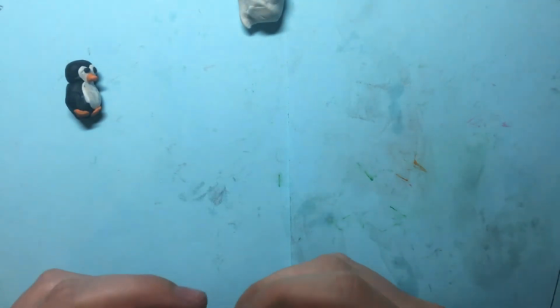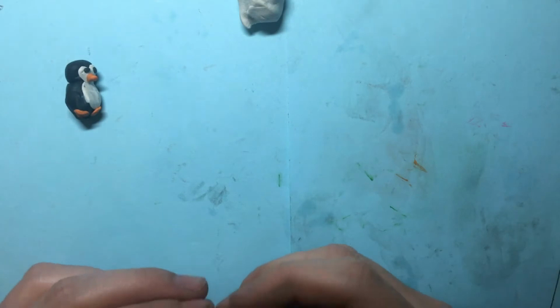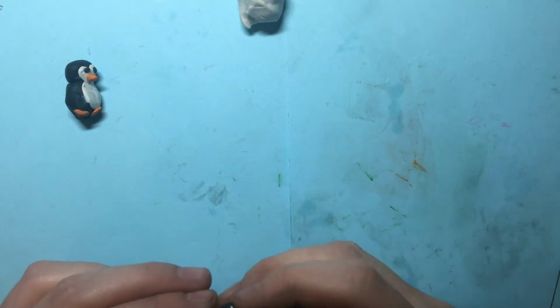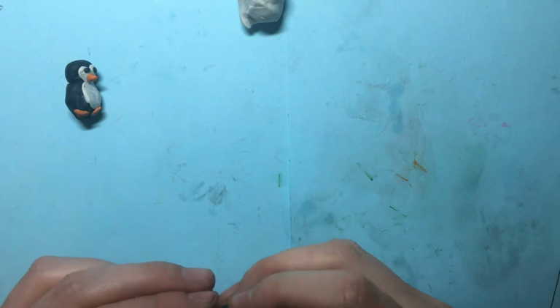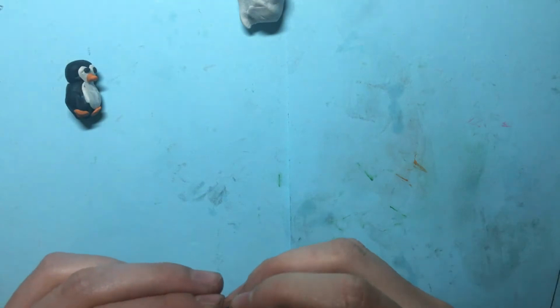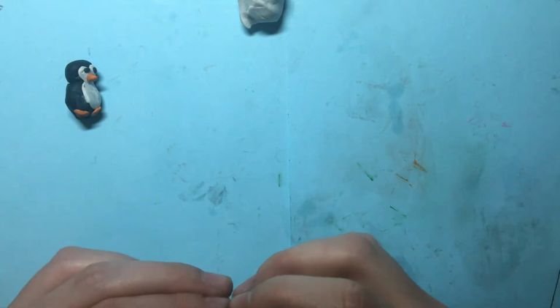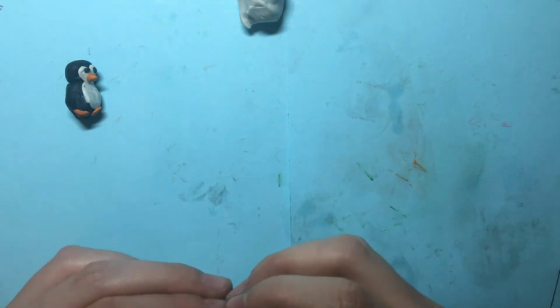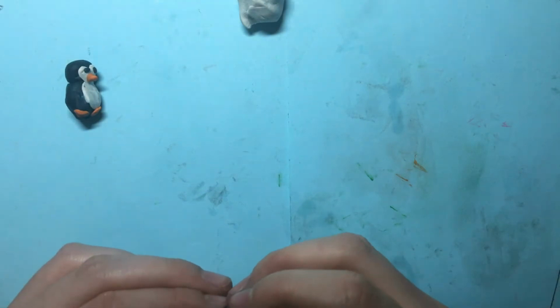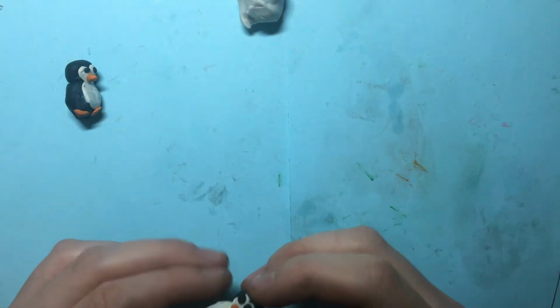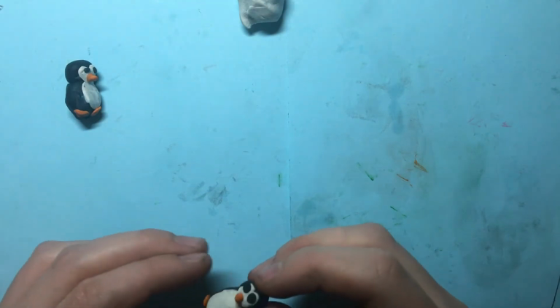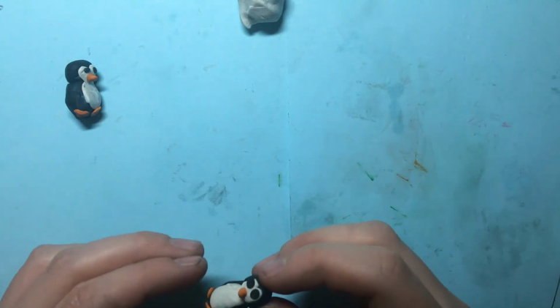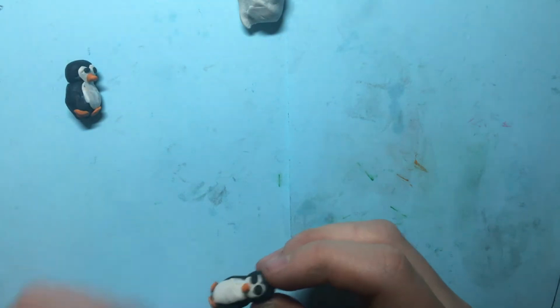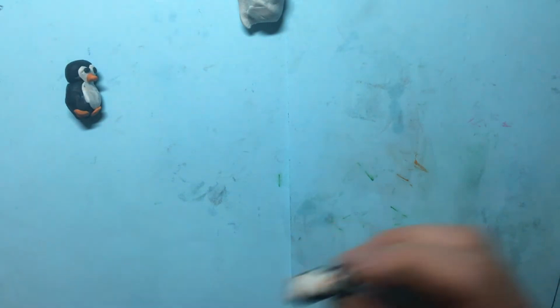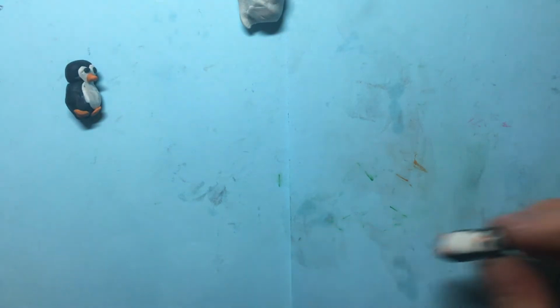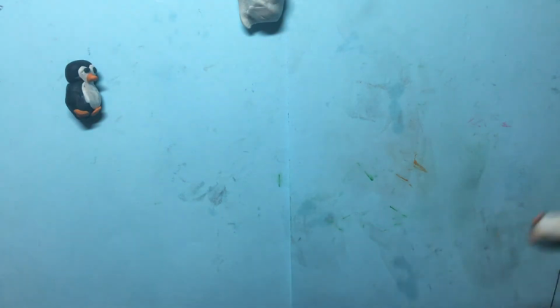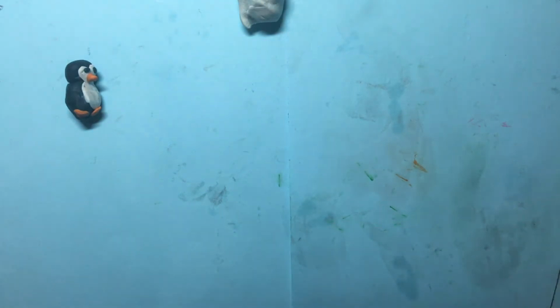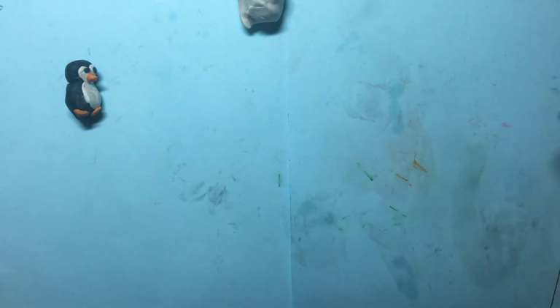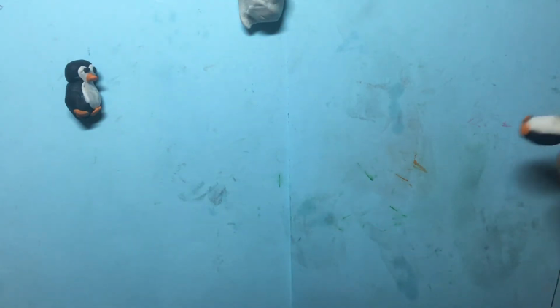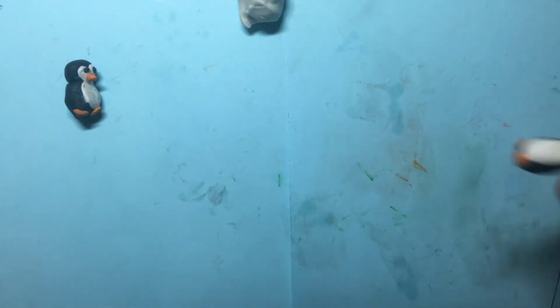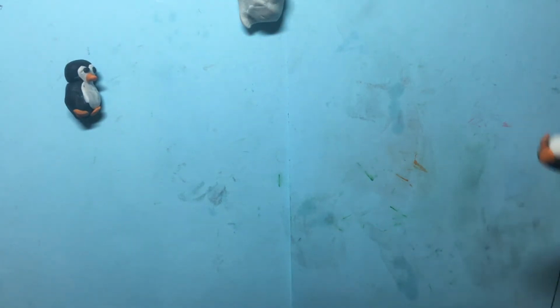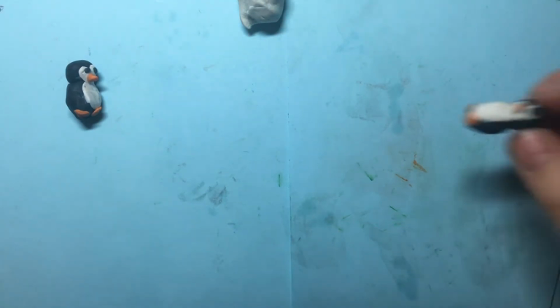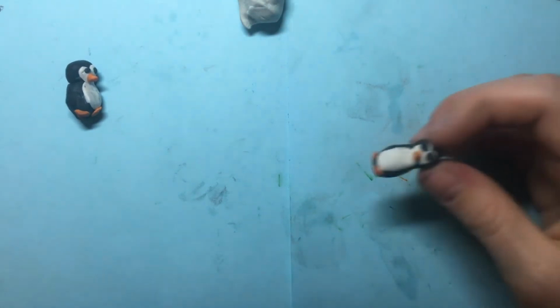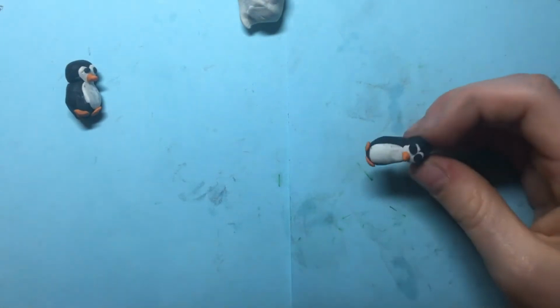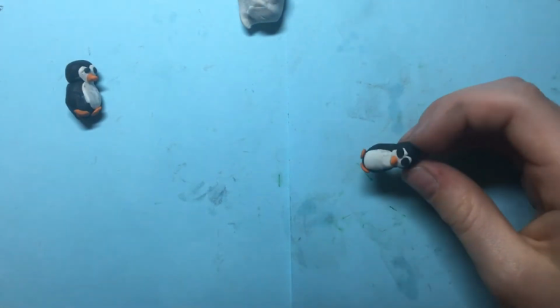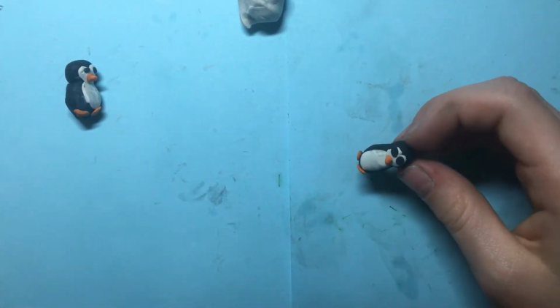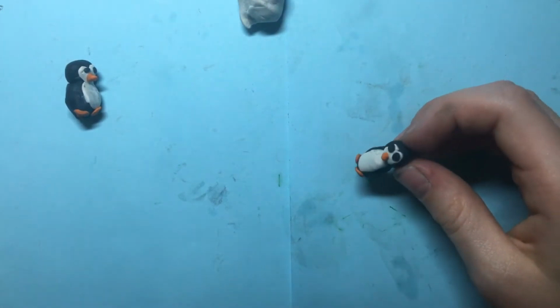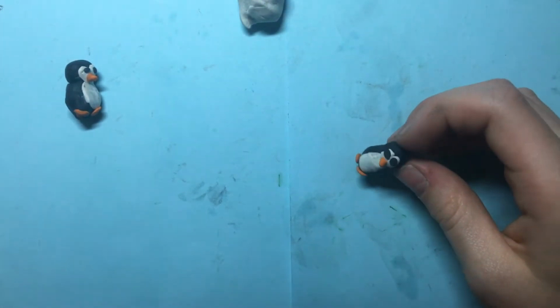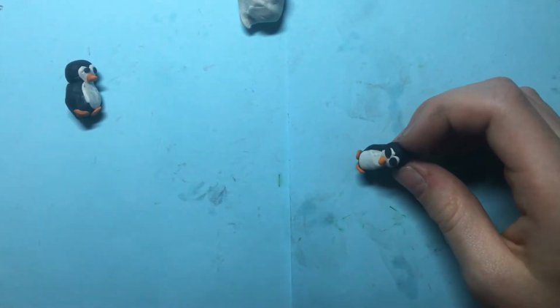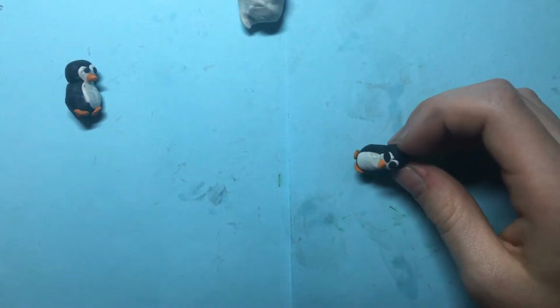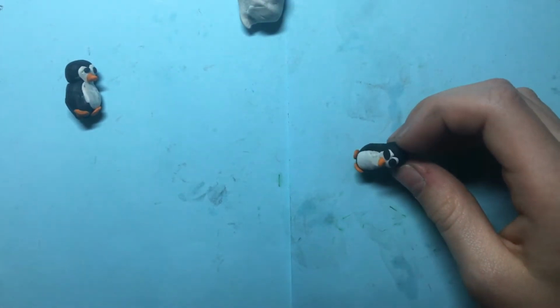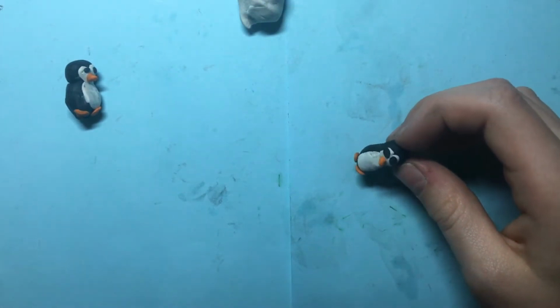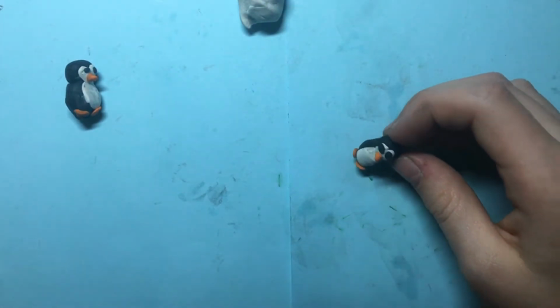And there you have a penguin! You can add wings if you want, but I think it looks cuter without wings.